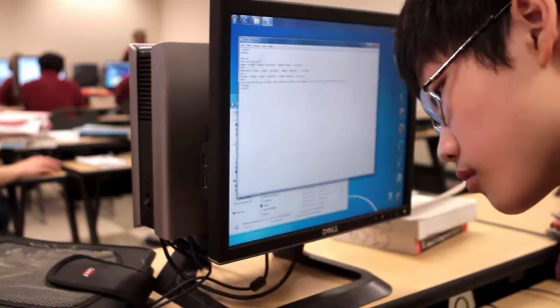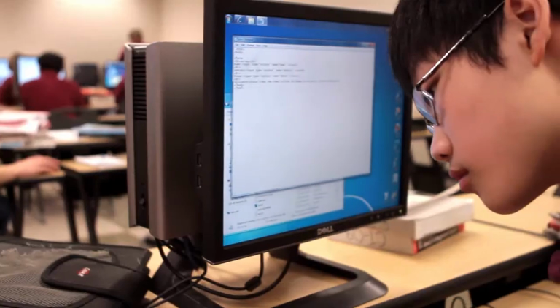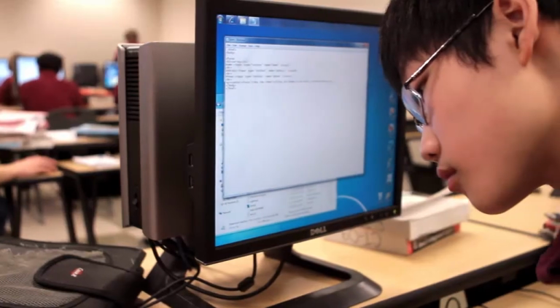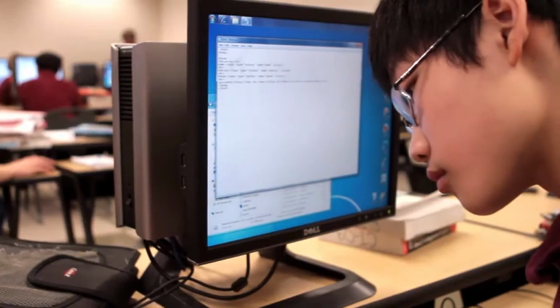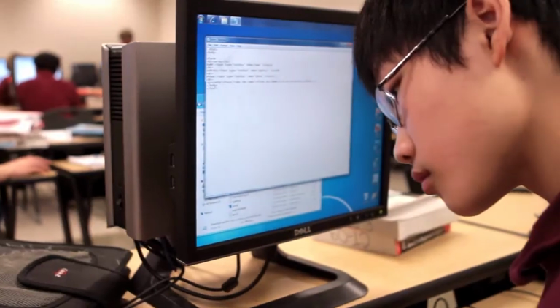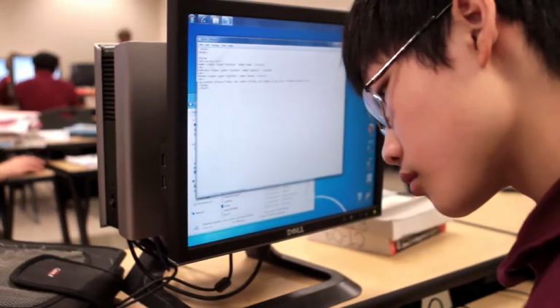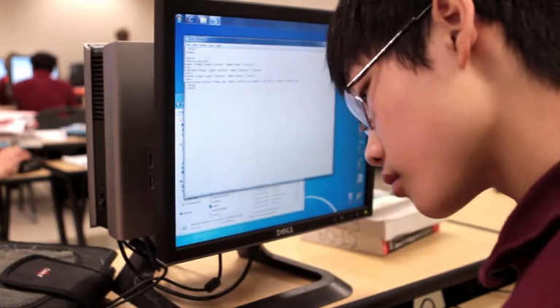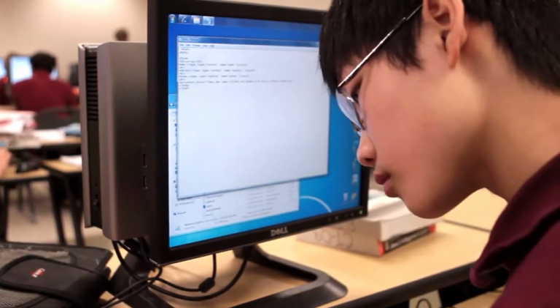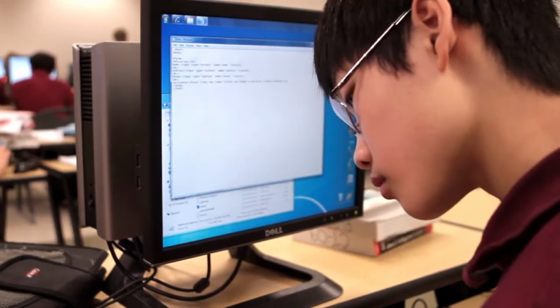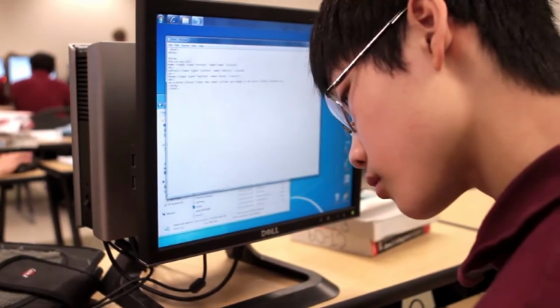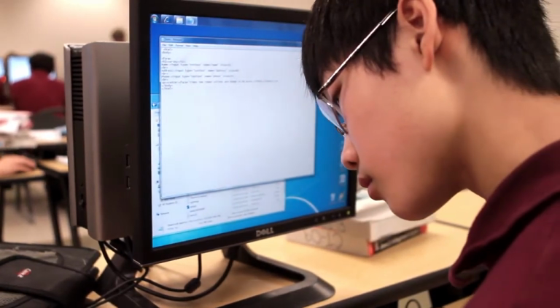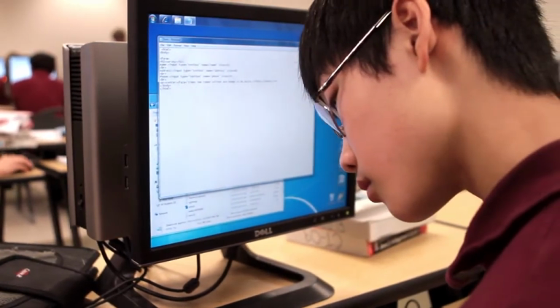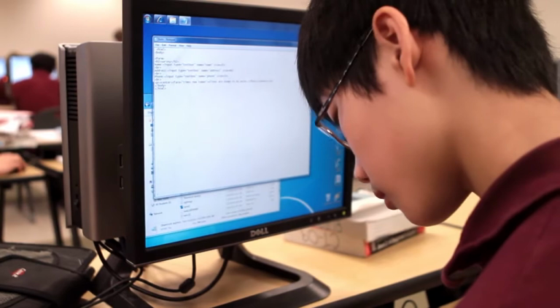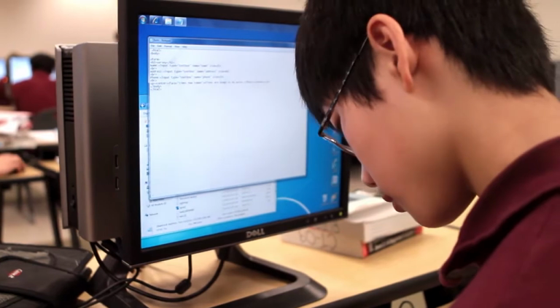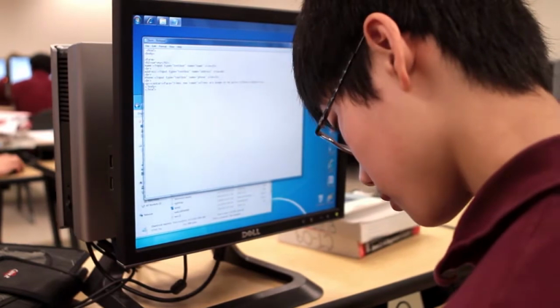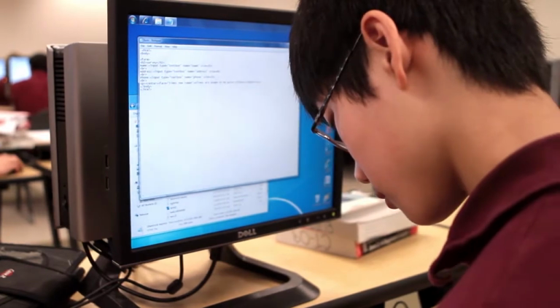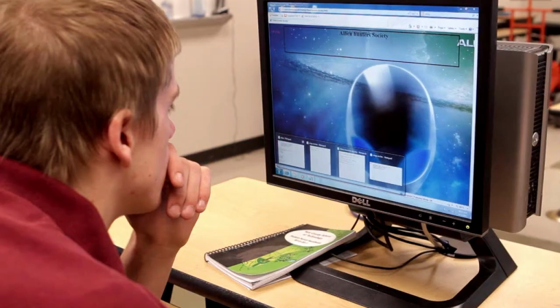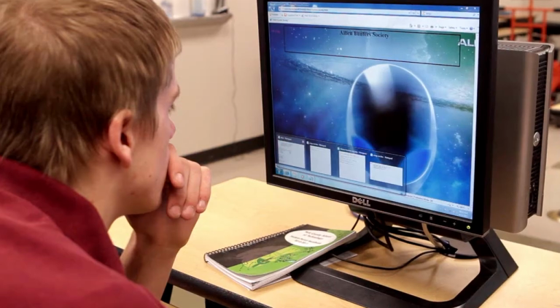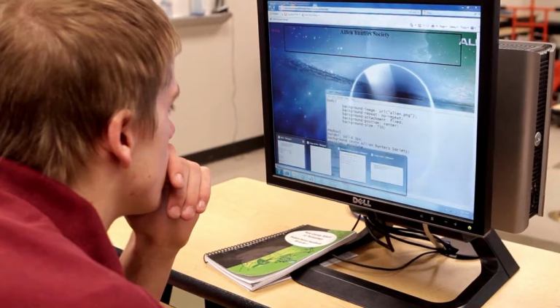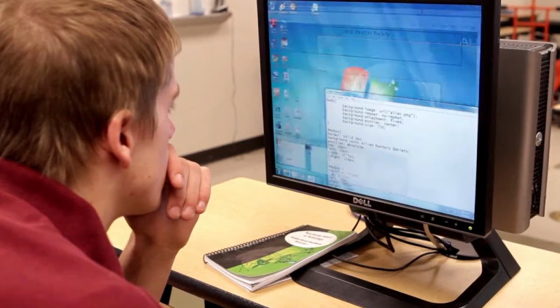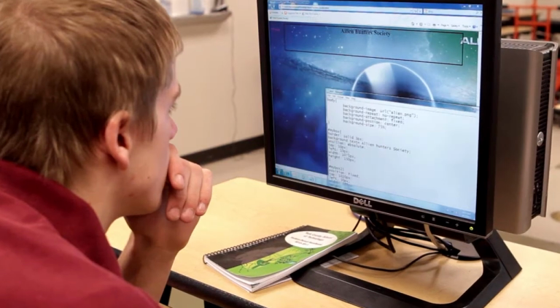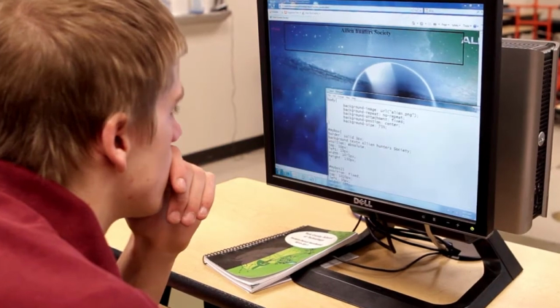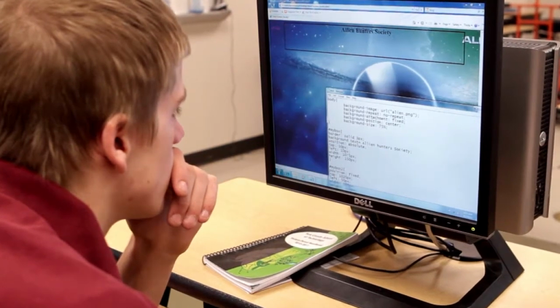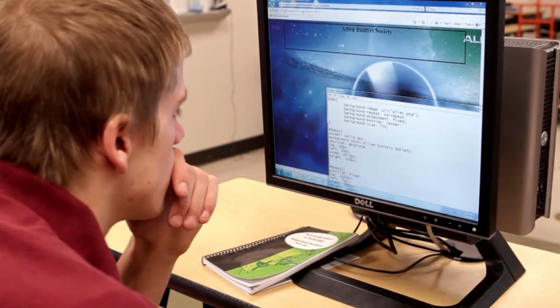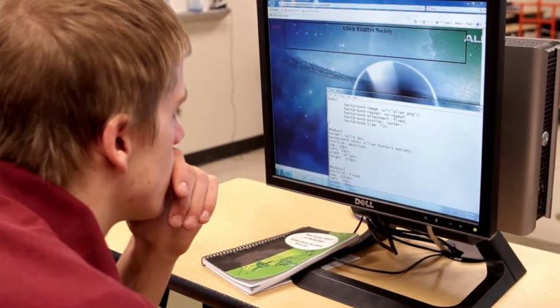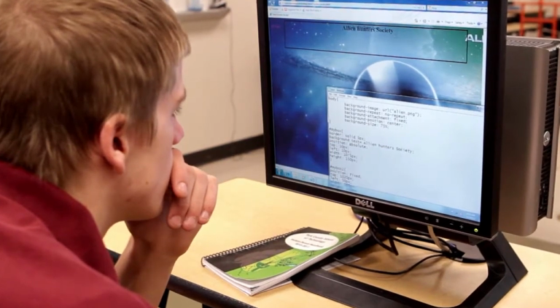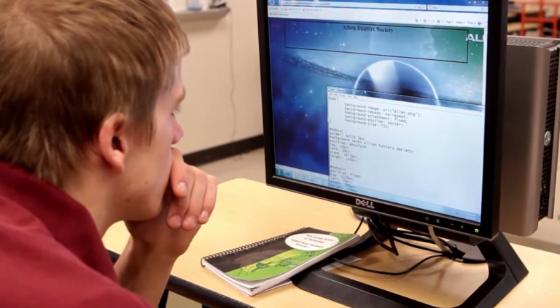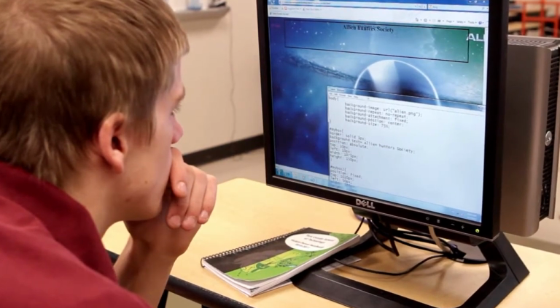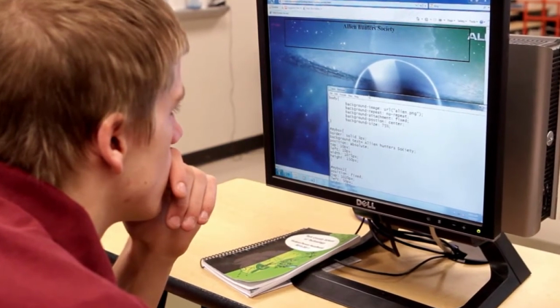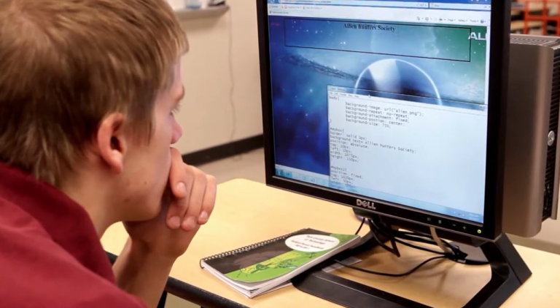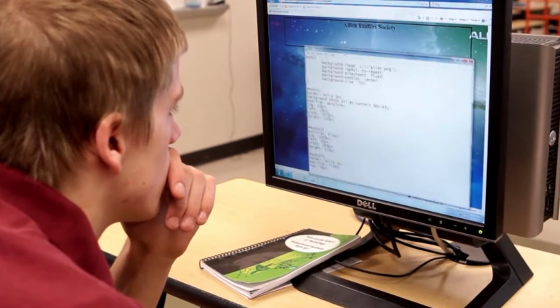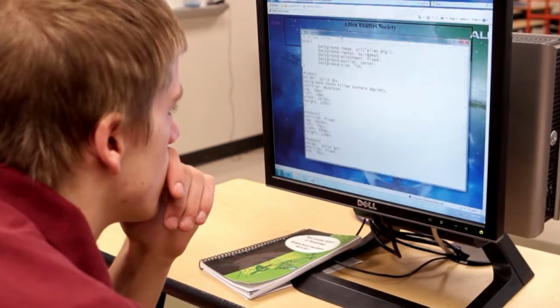By challenging our students, we create an atmosphere that promotes hard work ethic, passion, drive, and dedication.